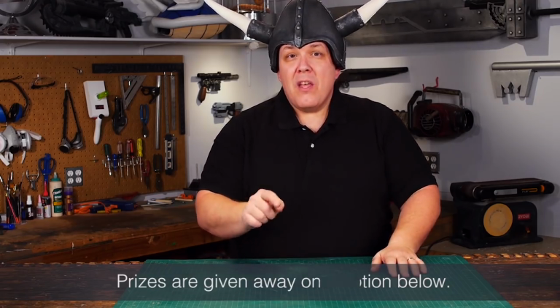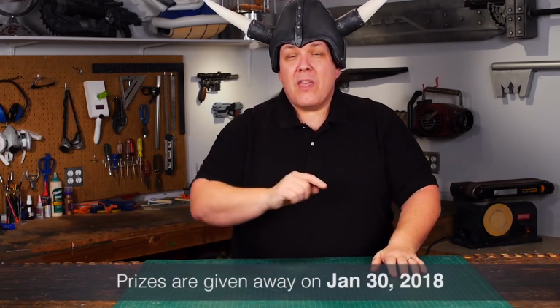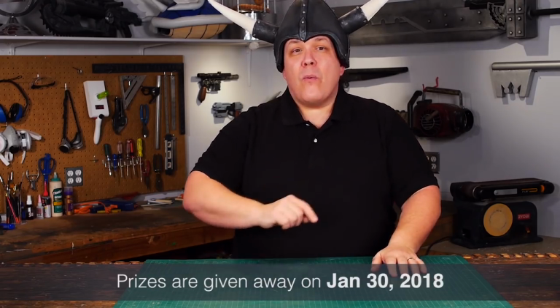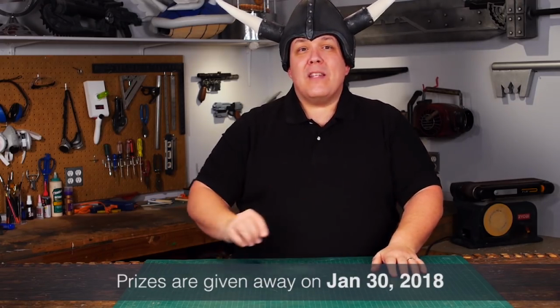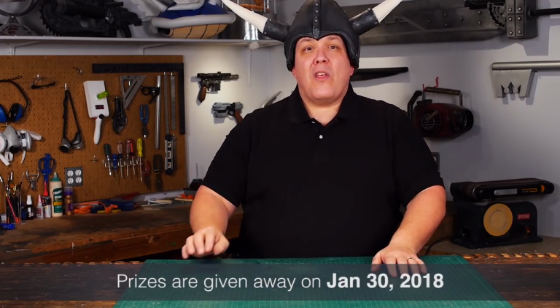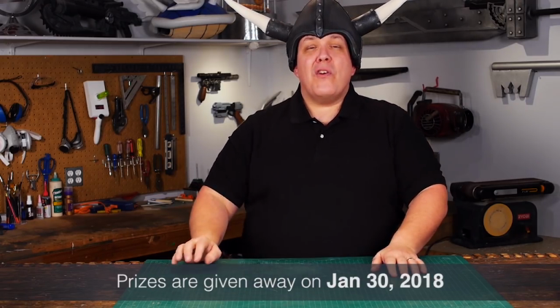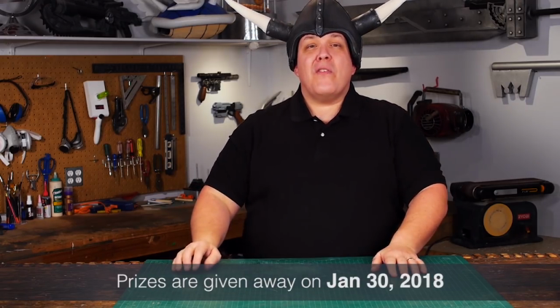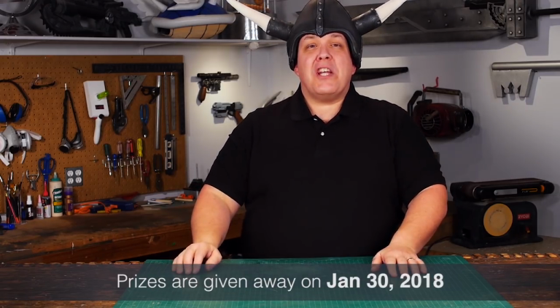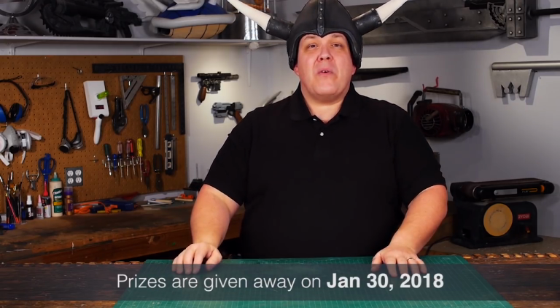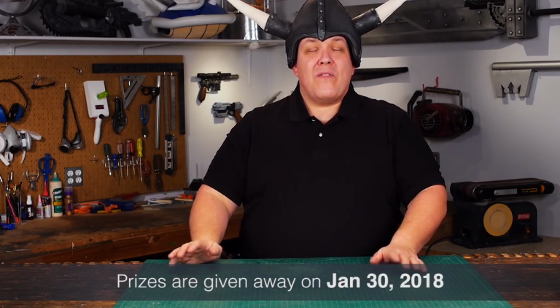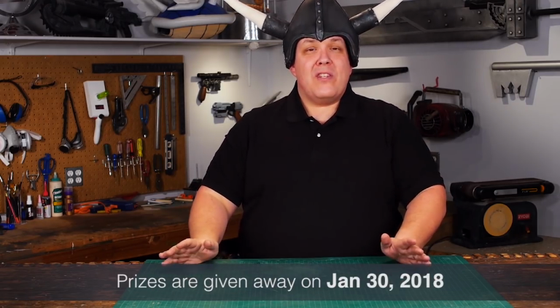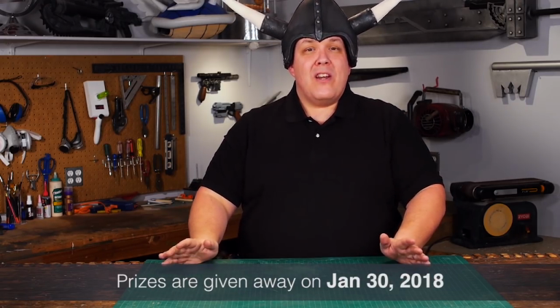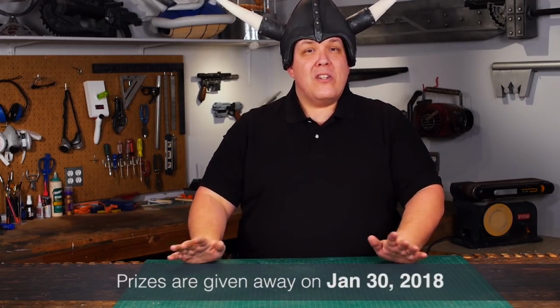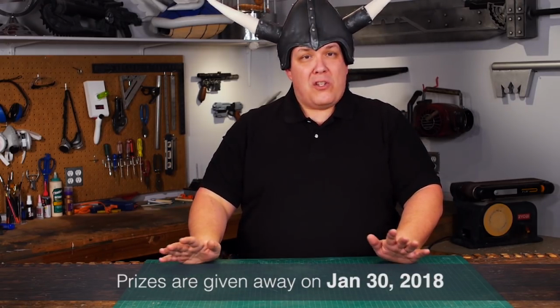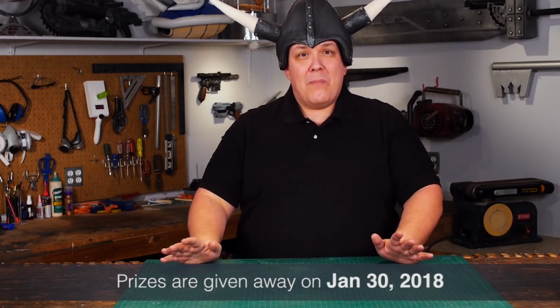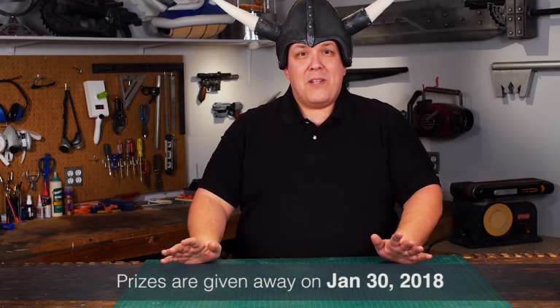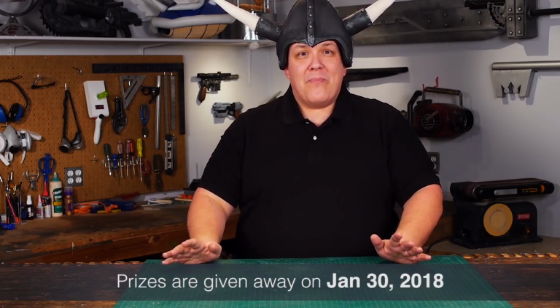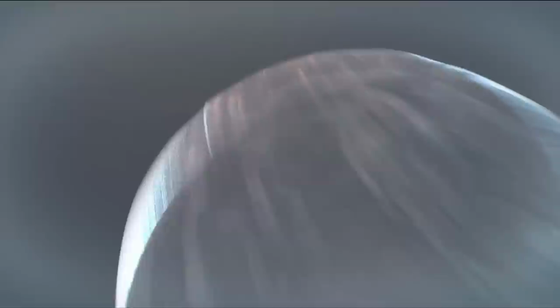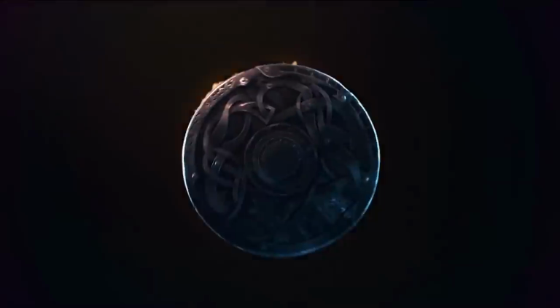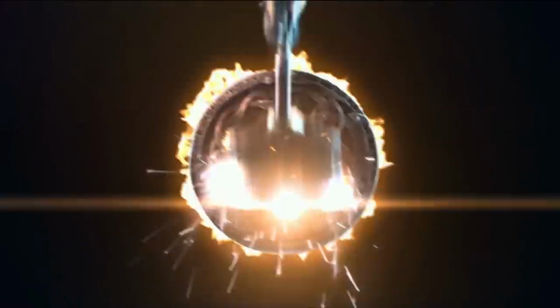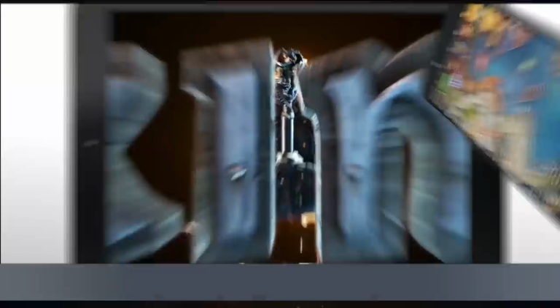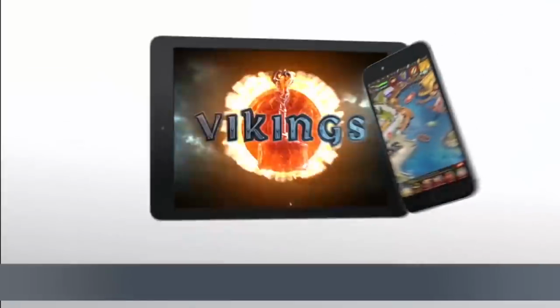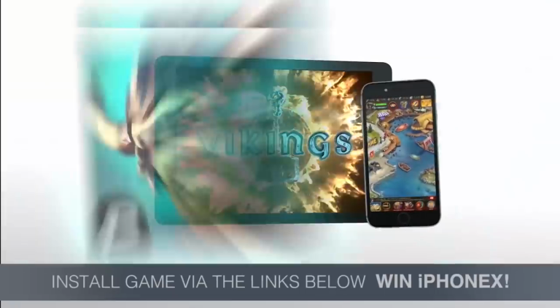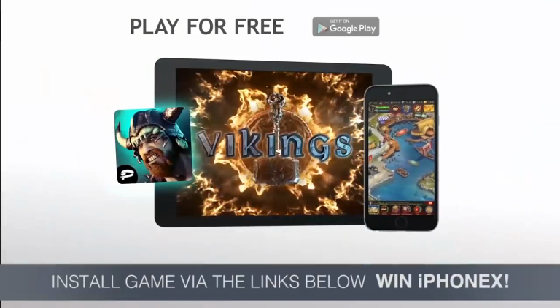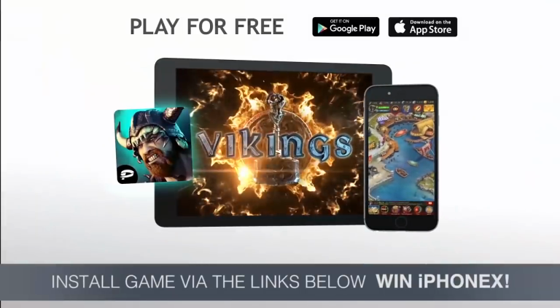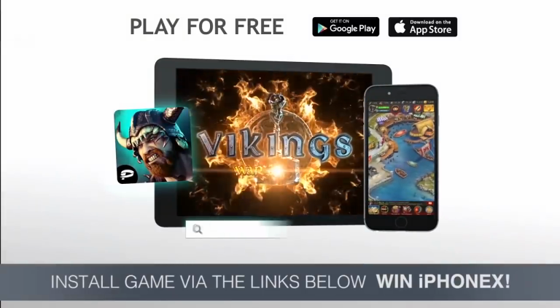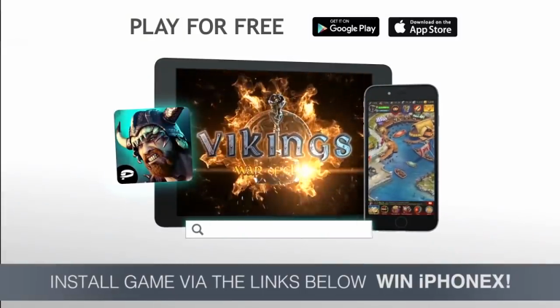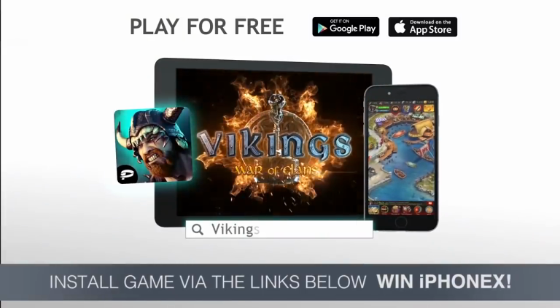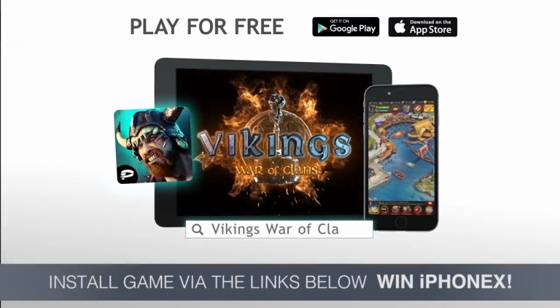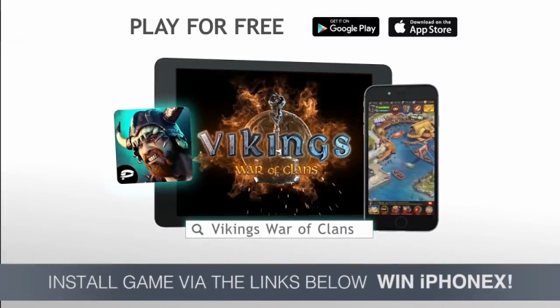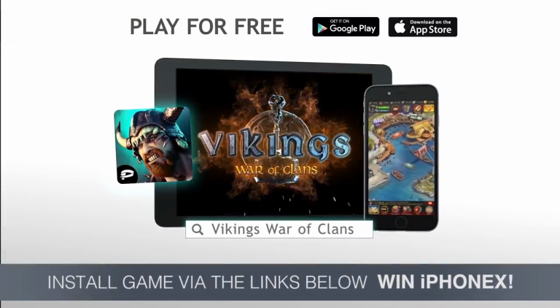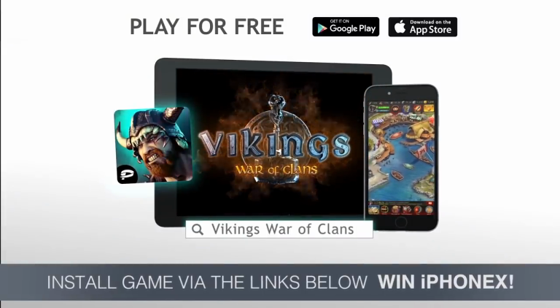The giveaway is on the 30th of January of this year, so don't miss it. Support my channel — download Vikings from the links below.